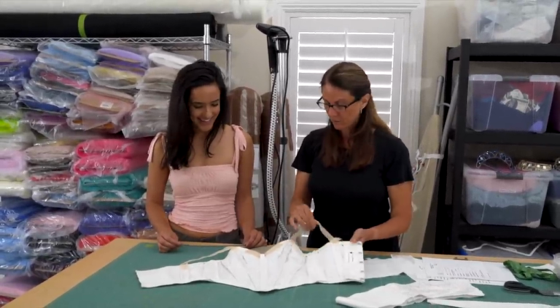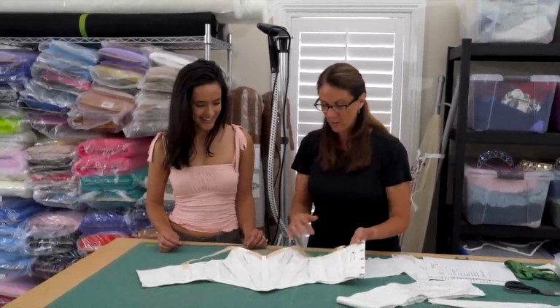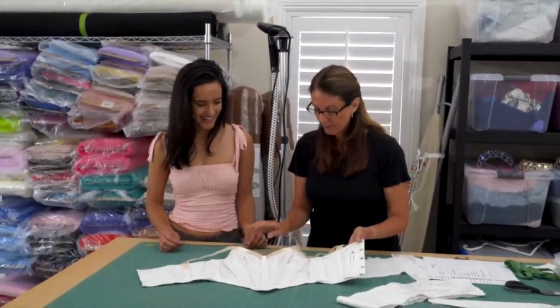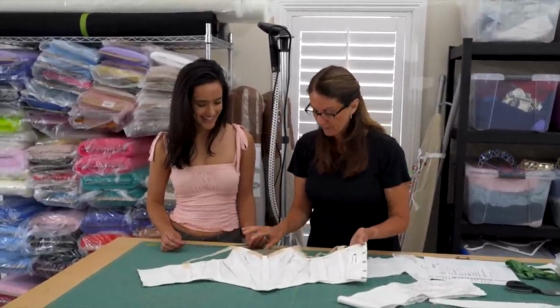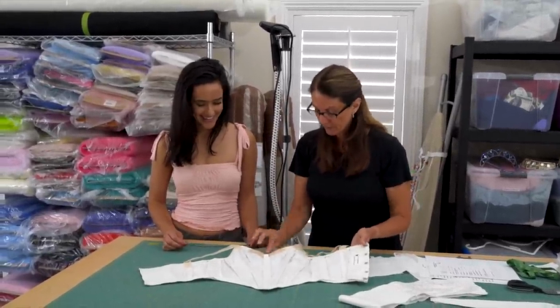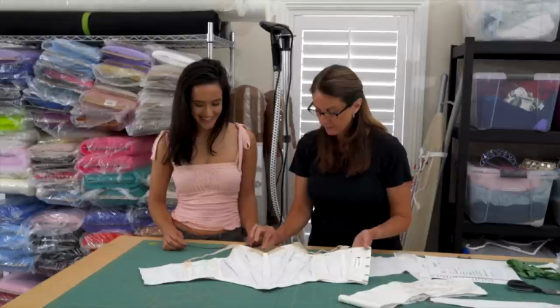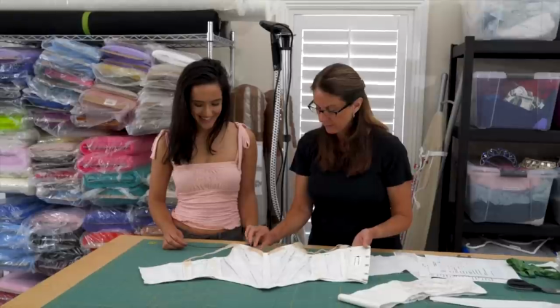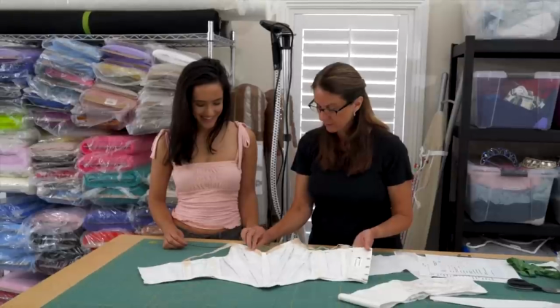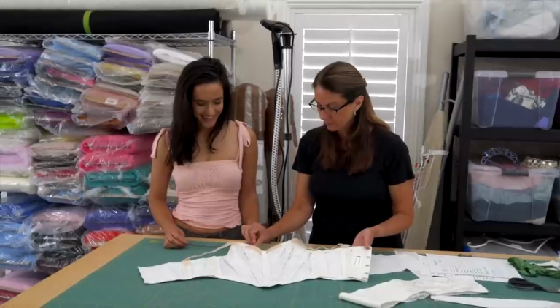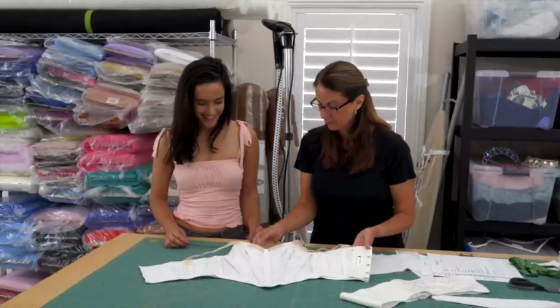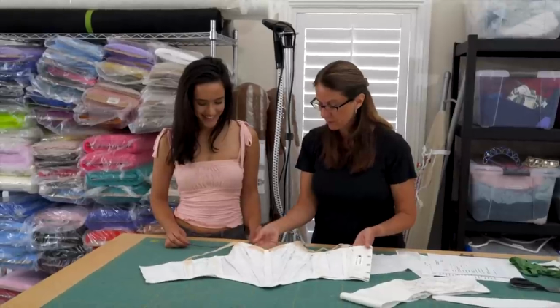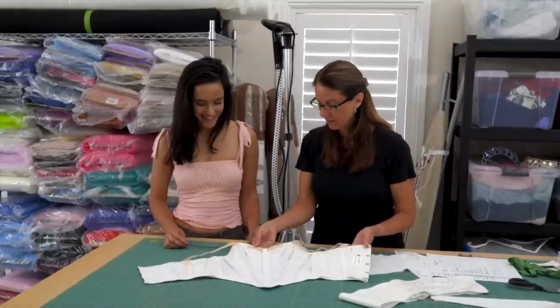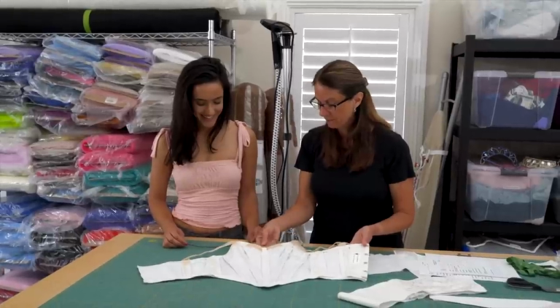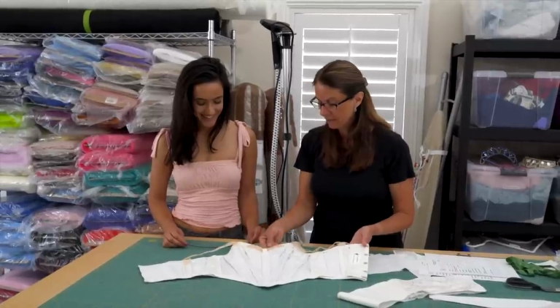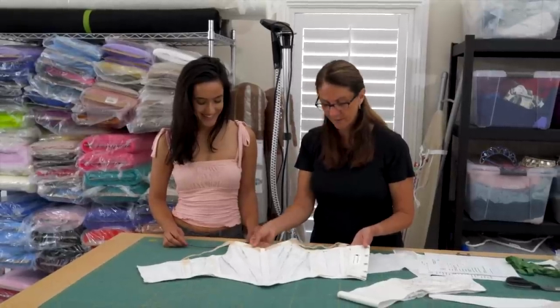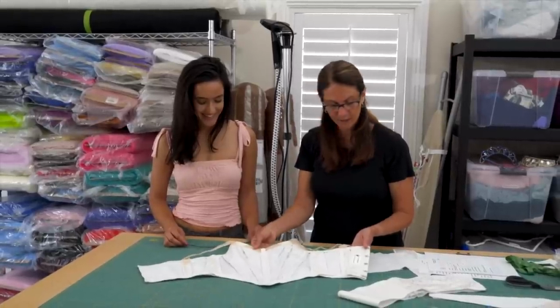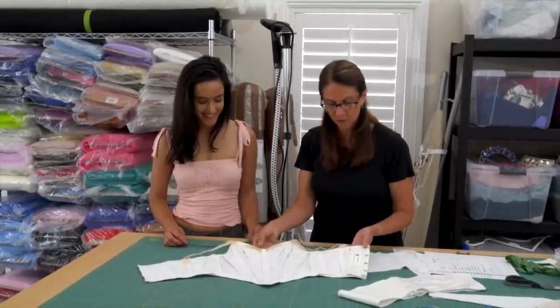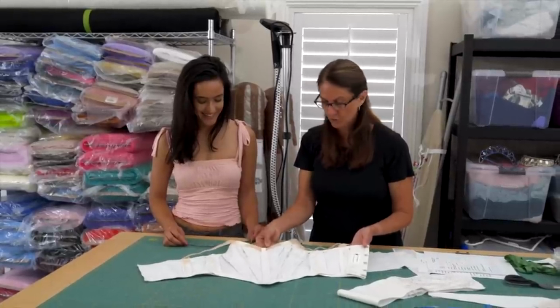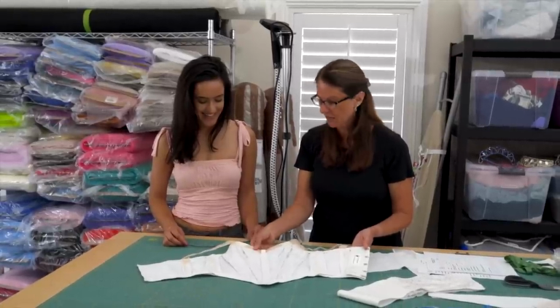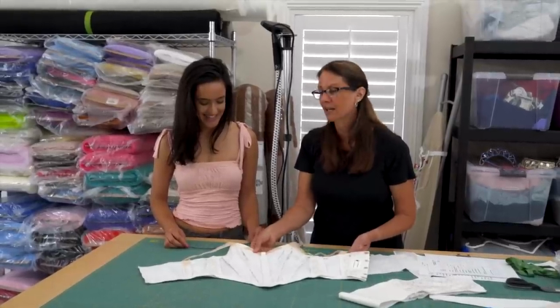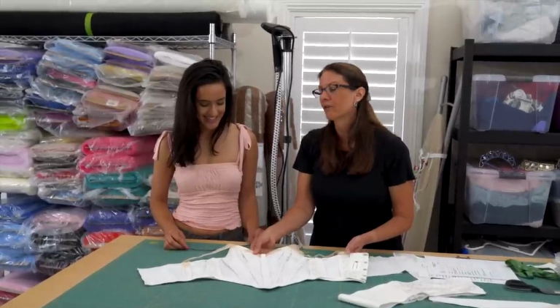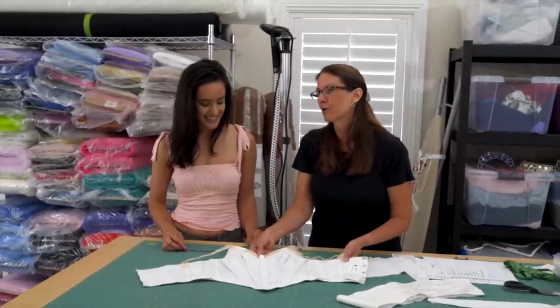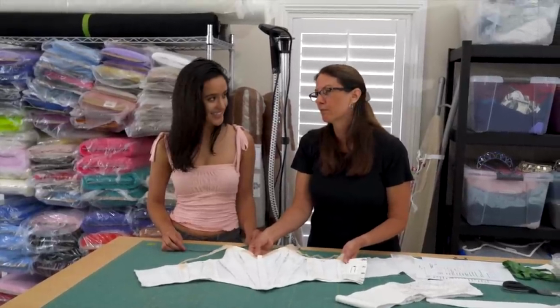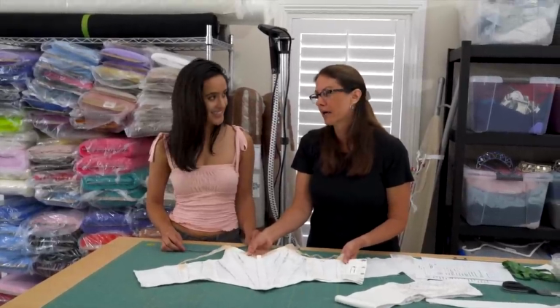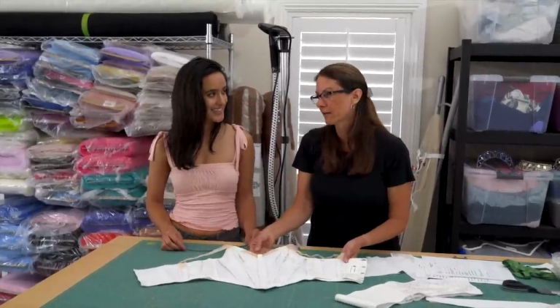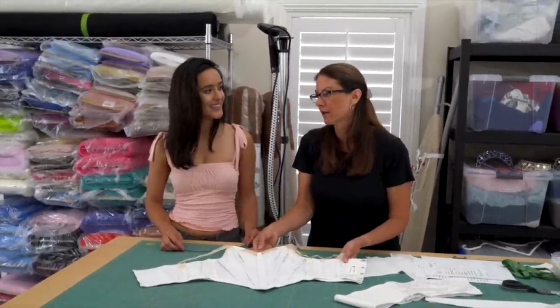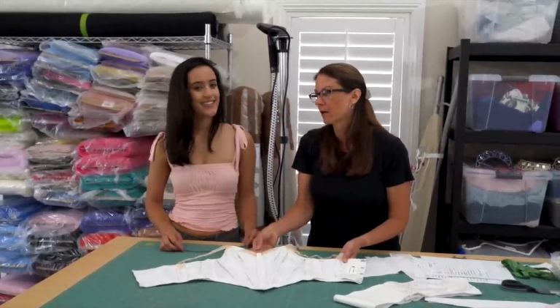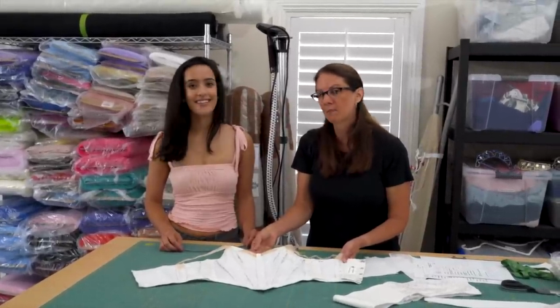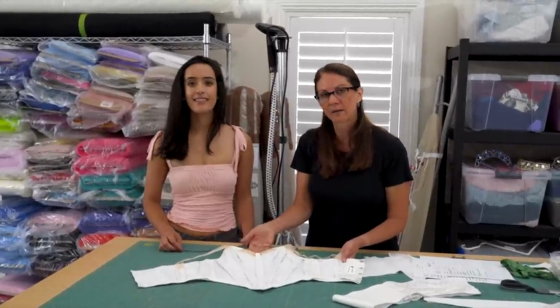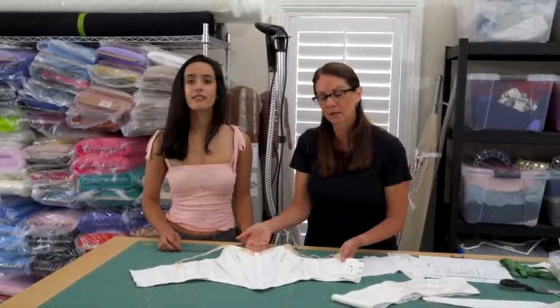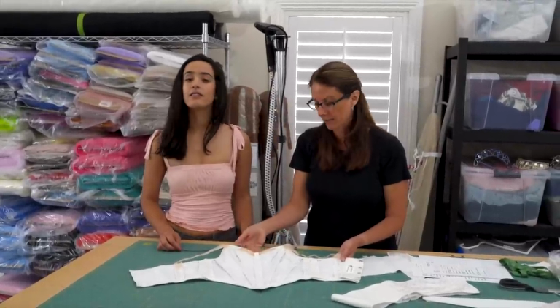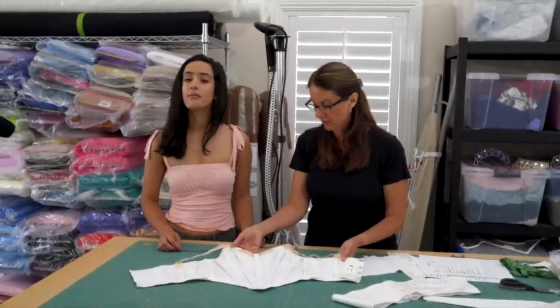For your straps, there's a little nude inset here — for modesty. They call it a modesty panel.